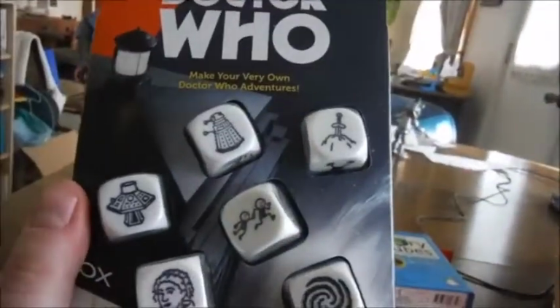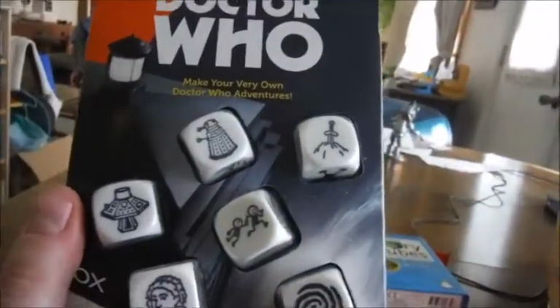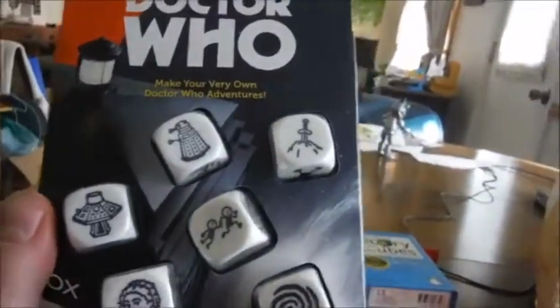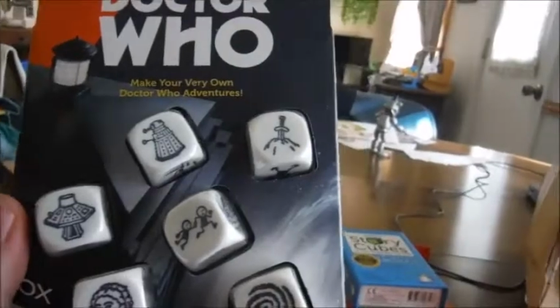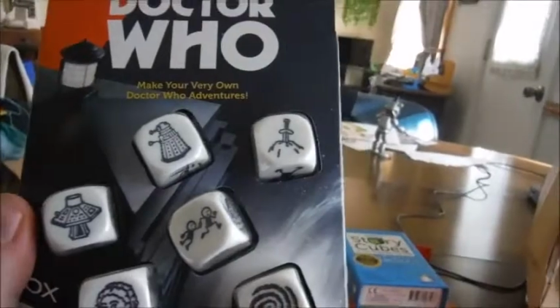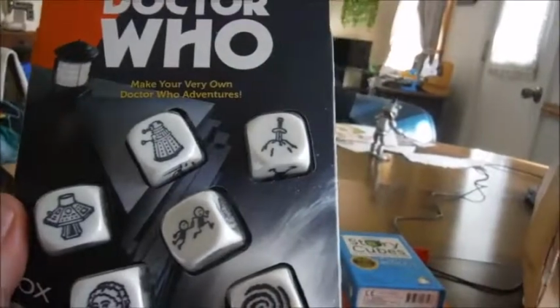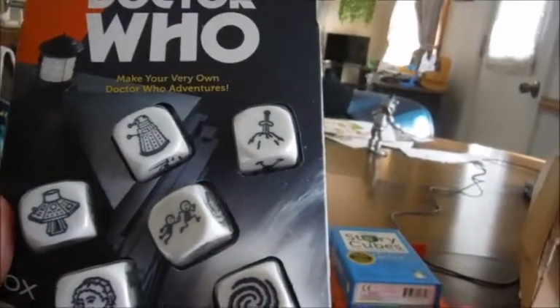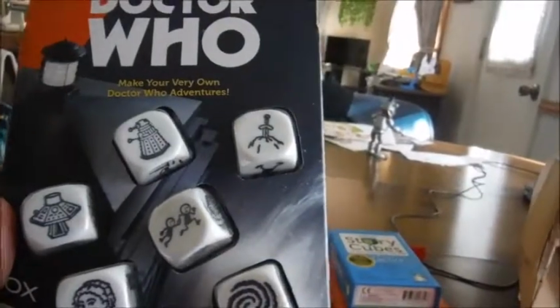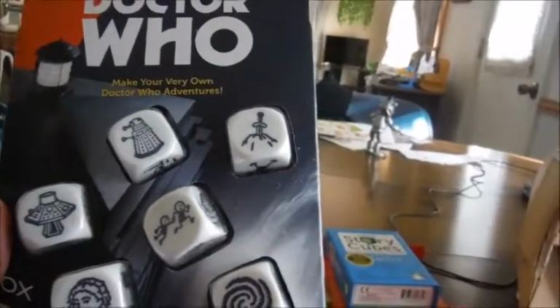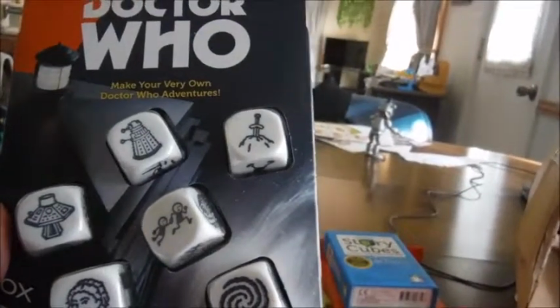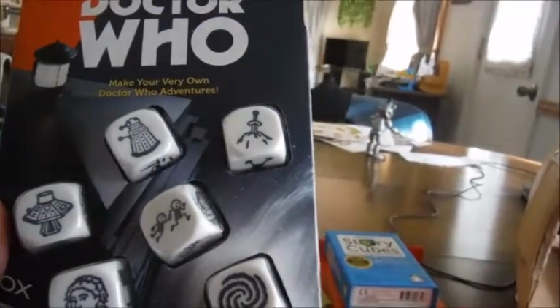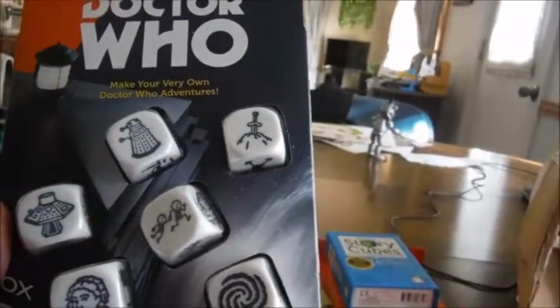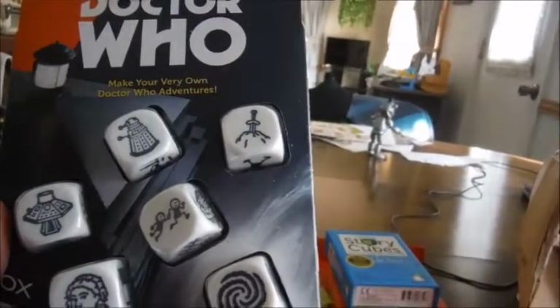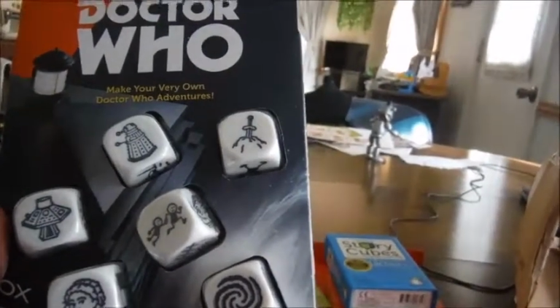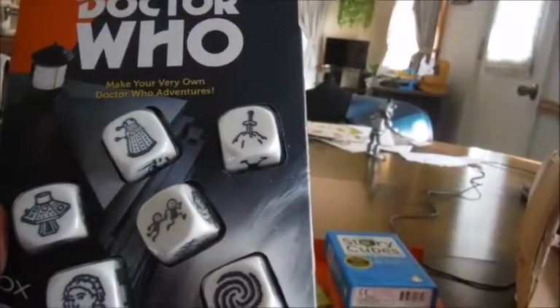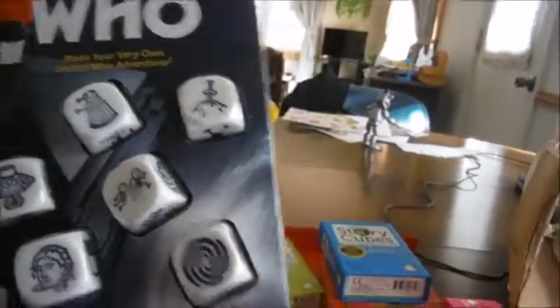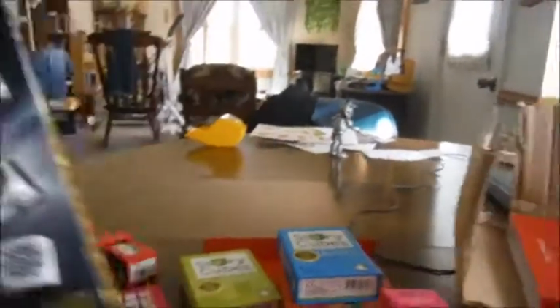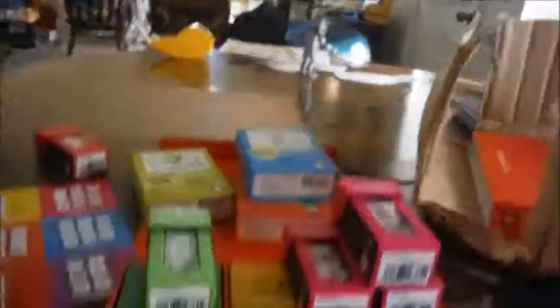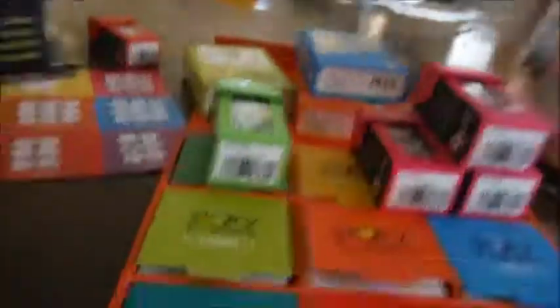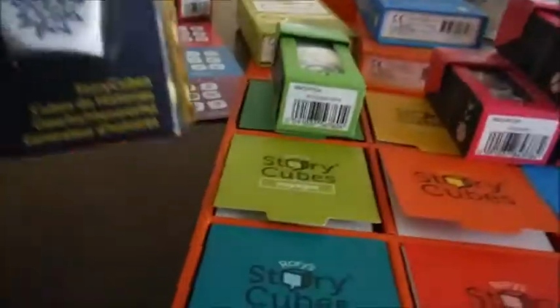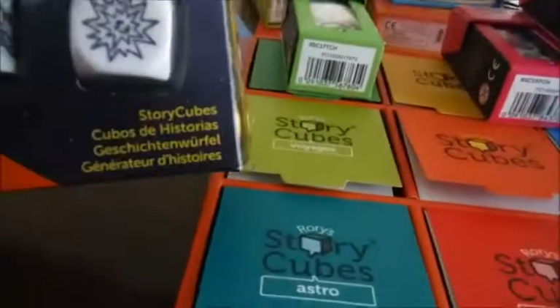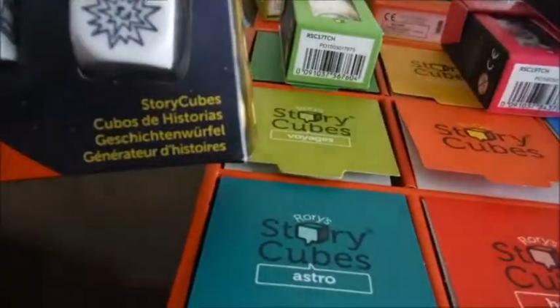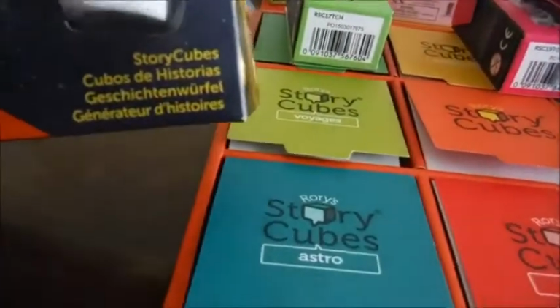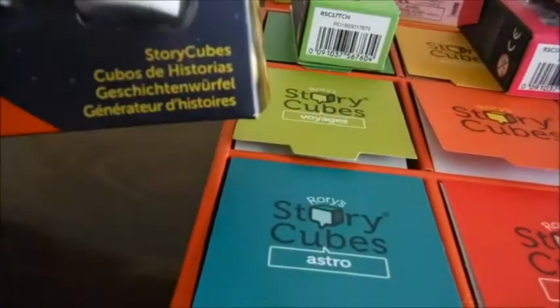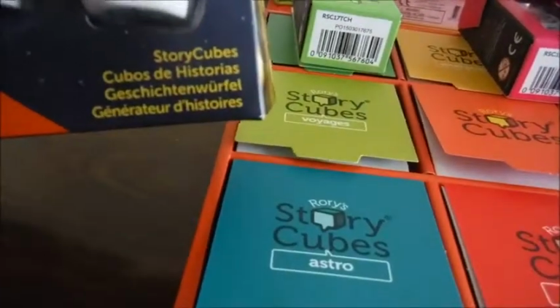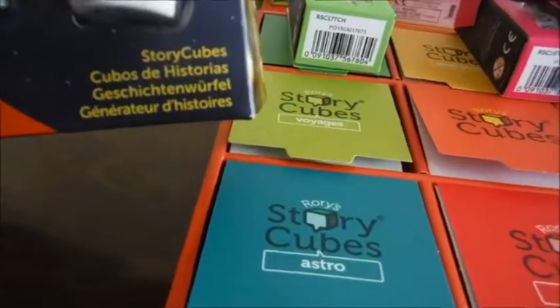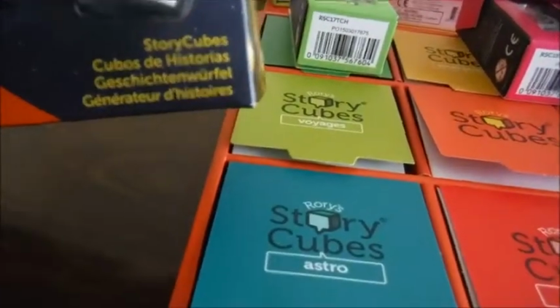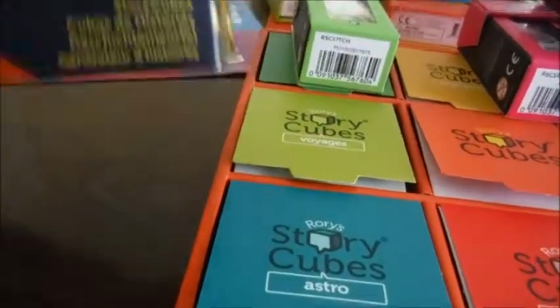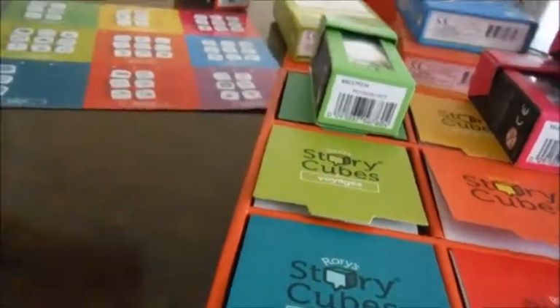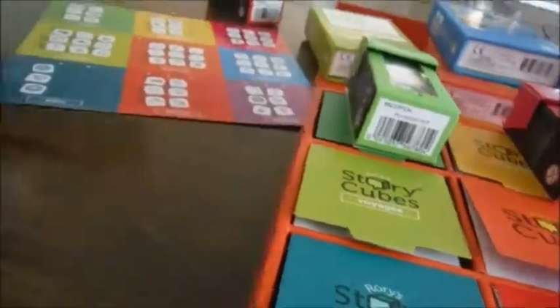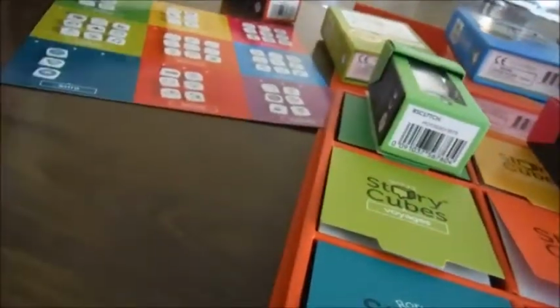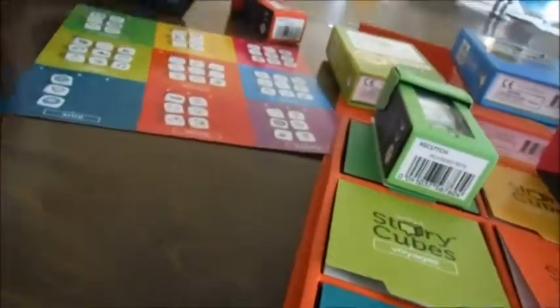One, two, three, four, five, six, seven, eight, nine — I'd probably end up putting it in Astro.